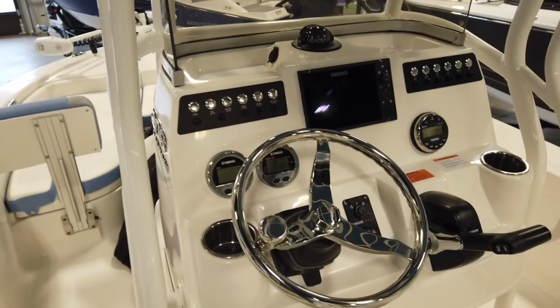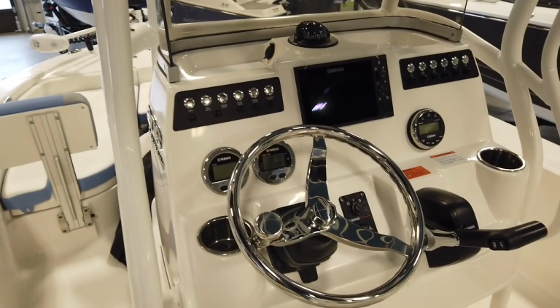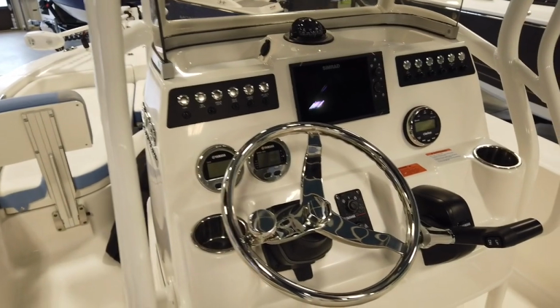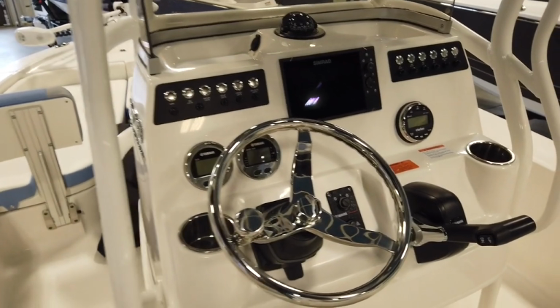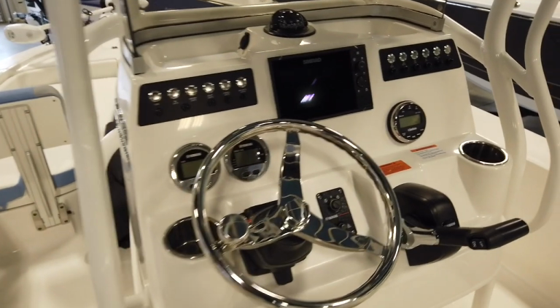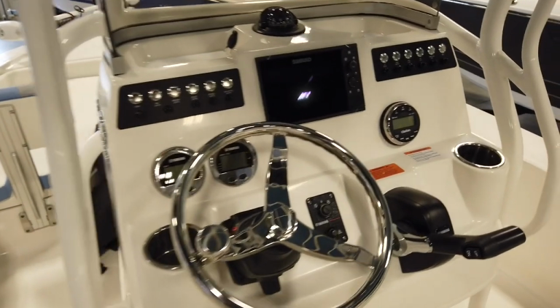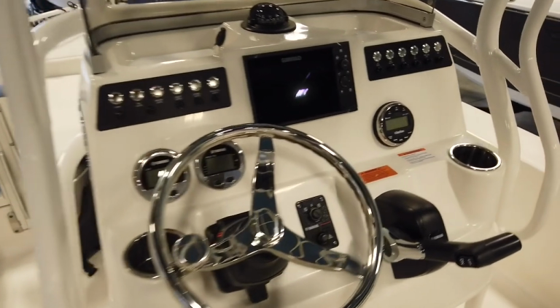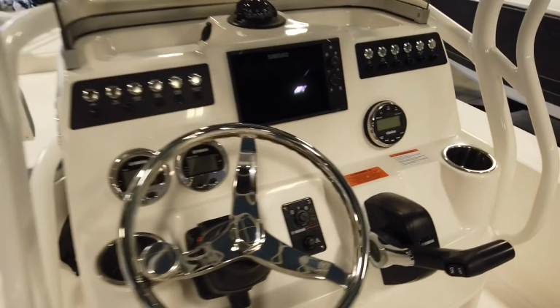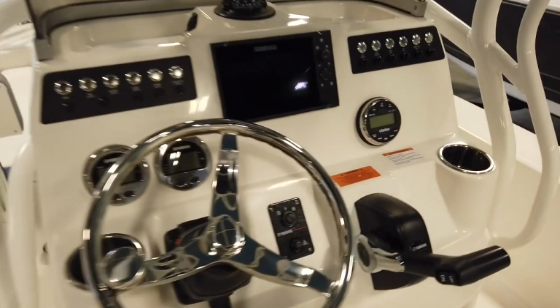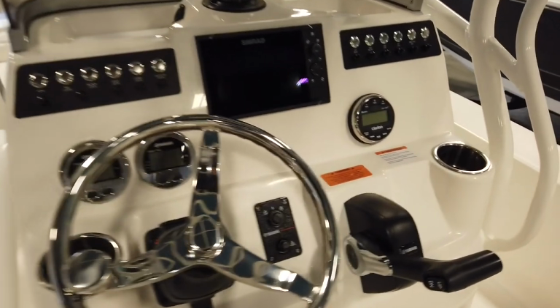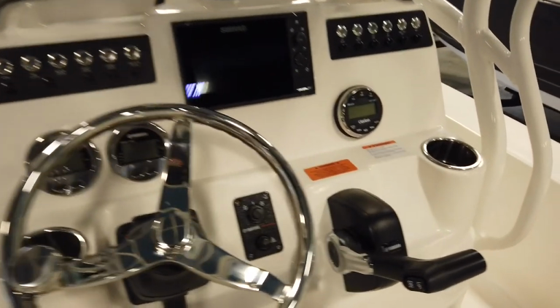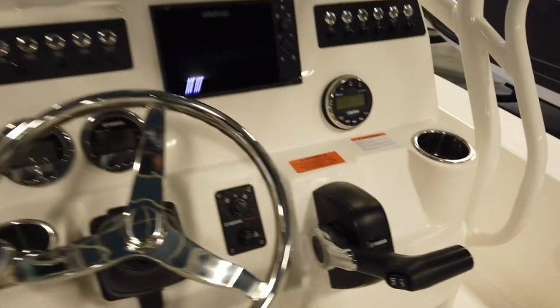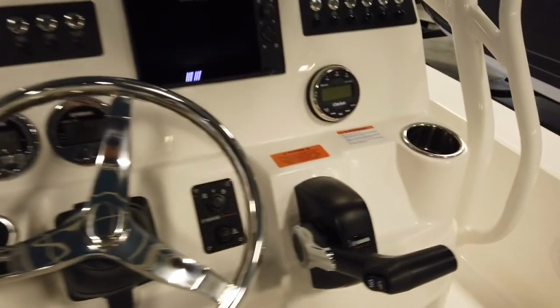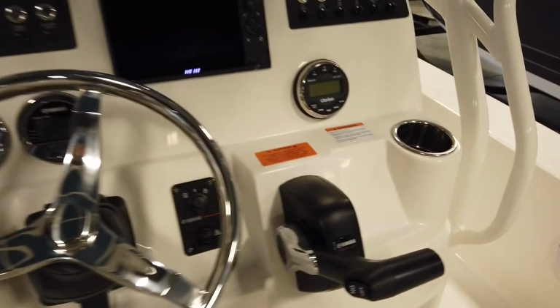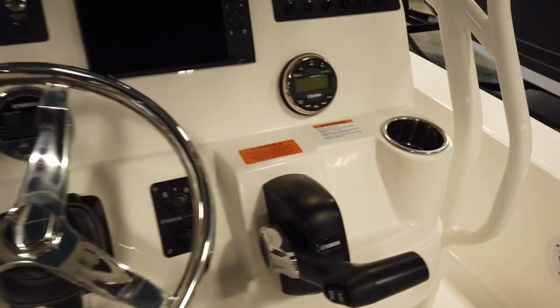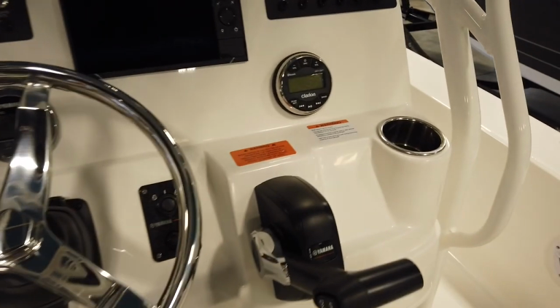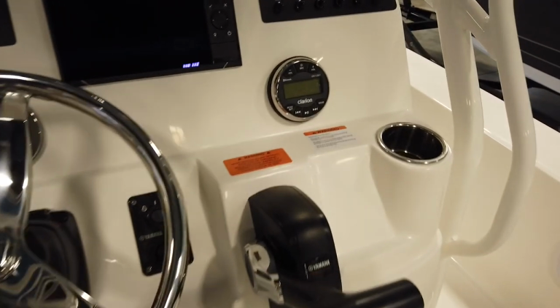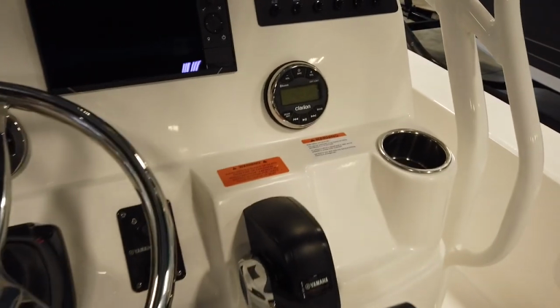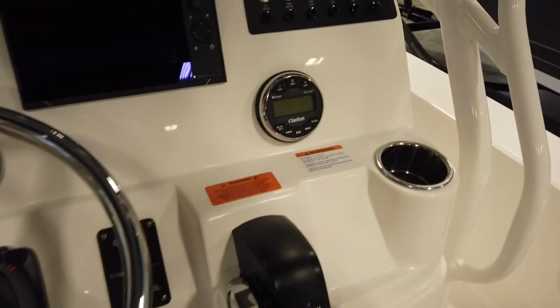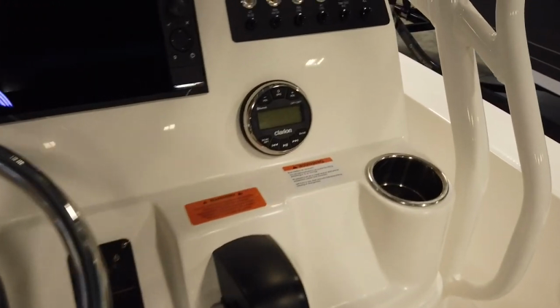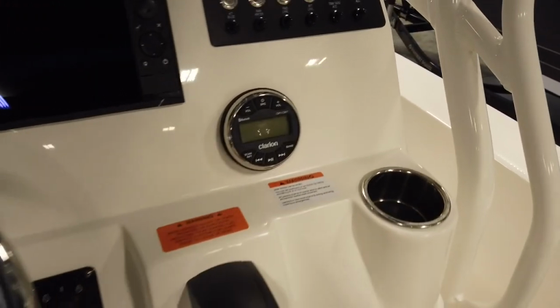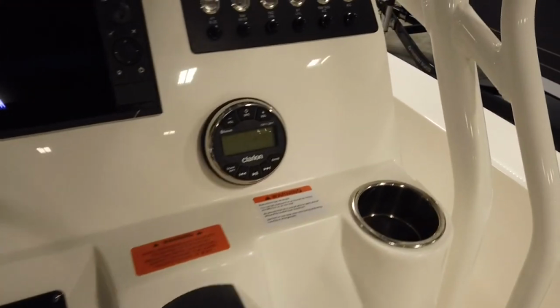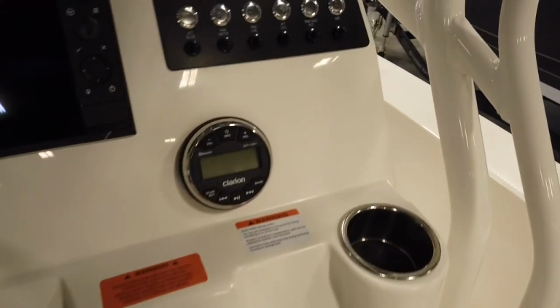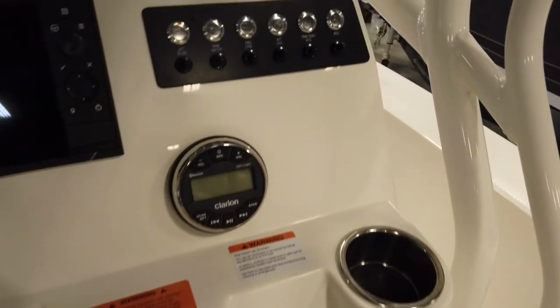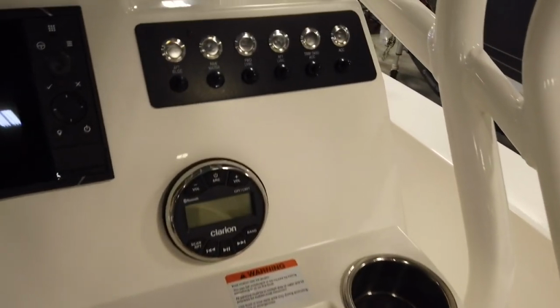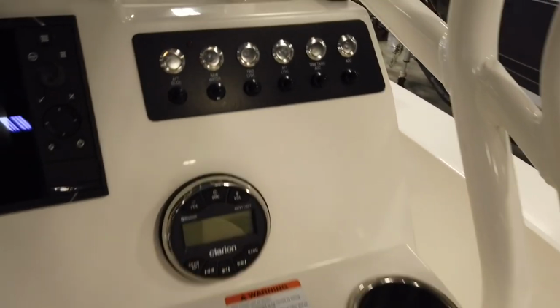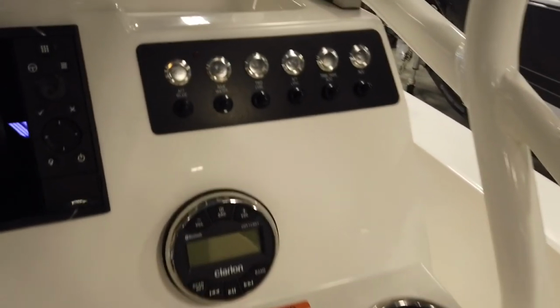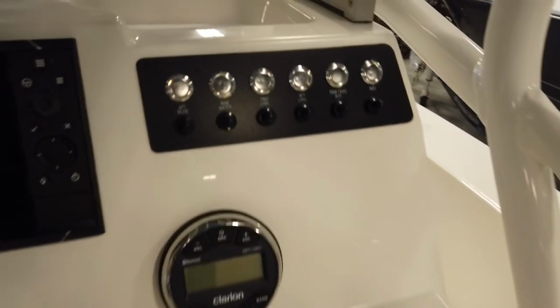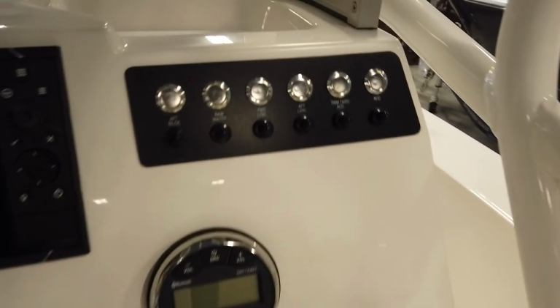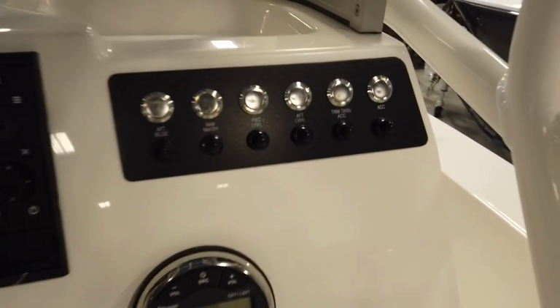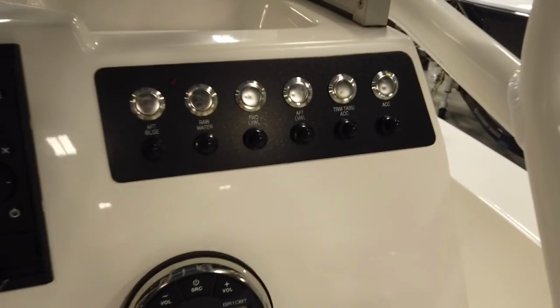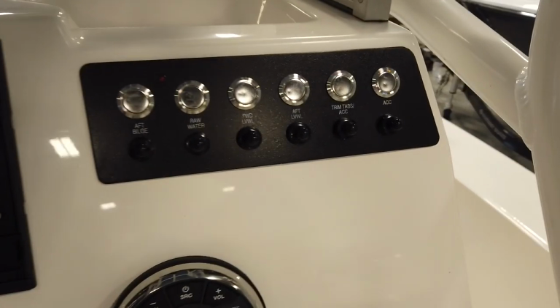You come with a Simrad — I think that's a 6-inch fish finder — and a chartplotter. You come with the transducer as well.